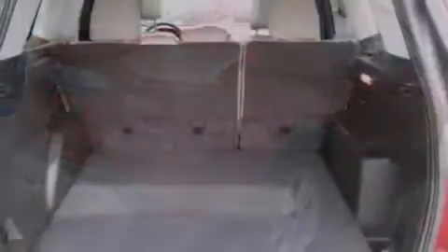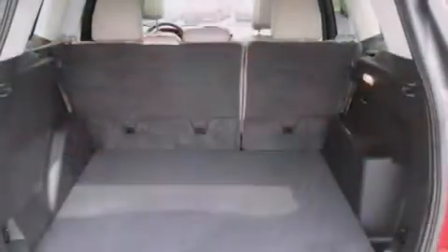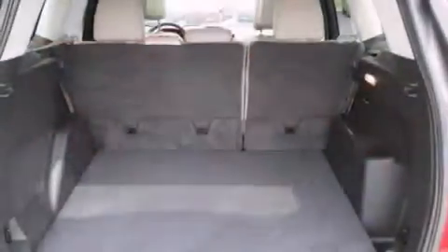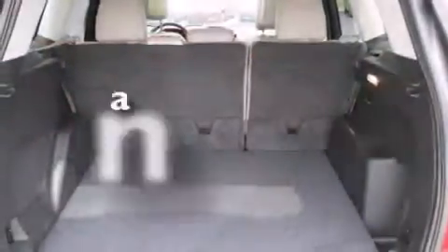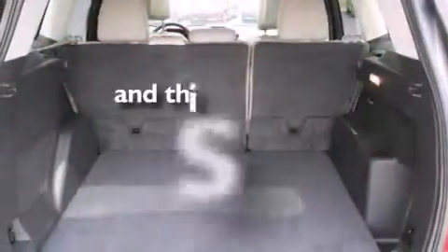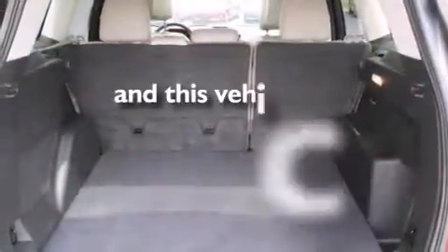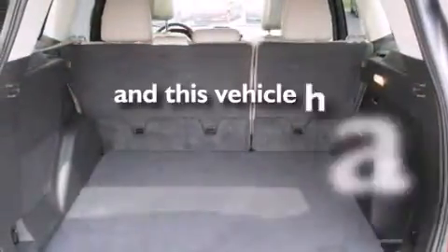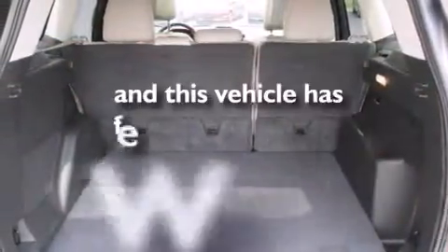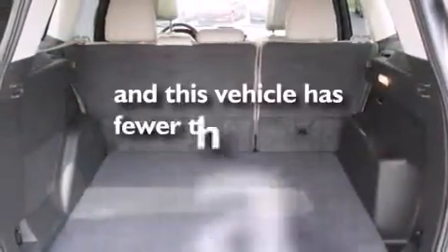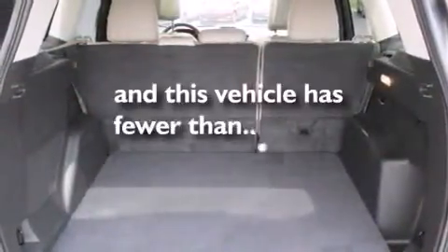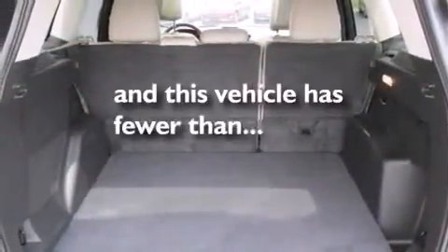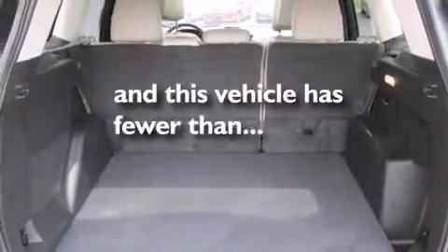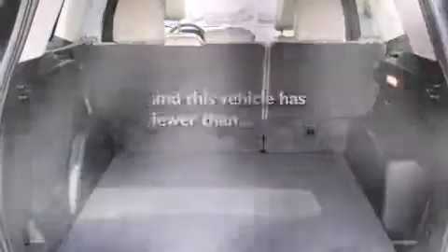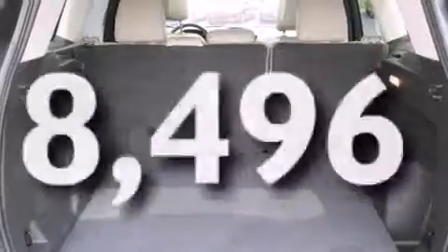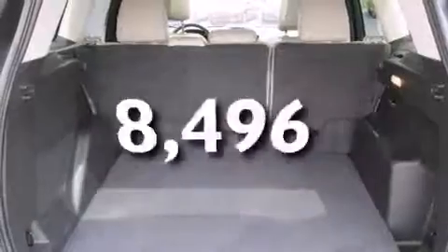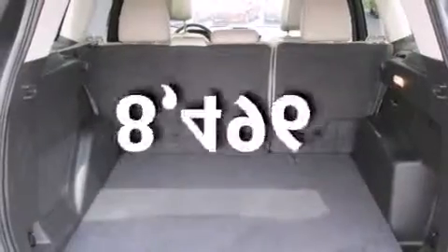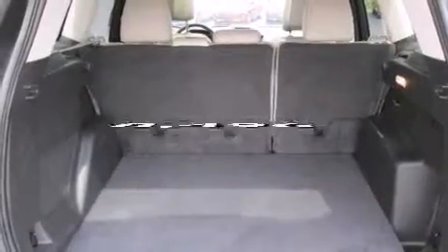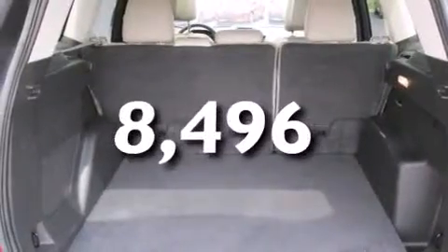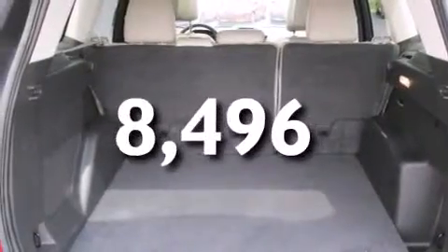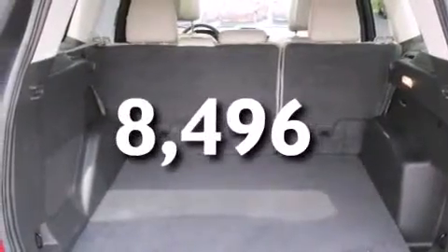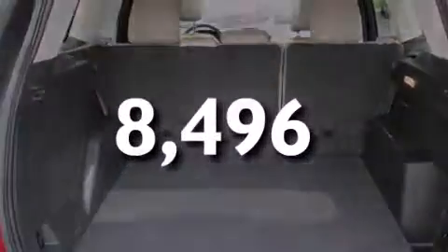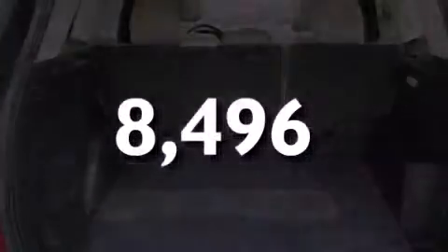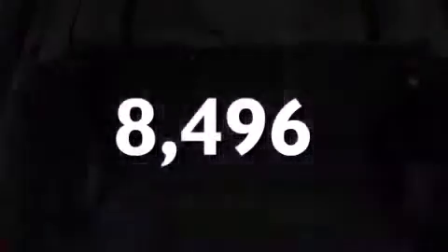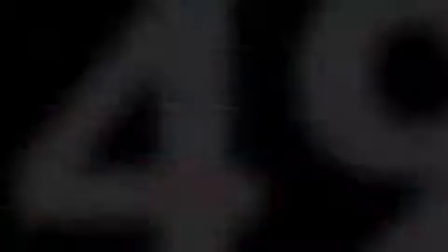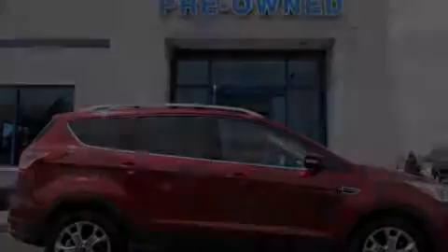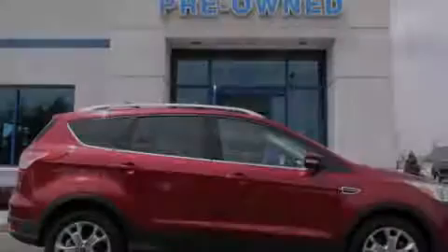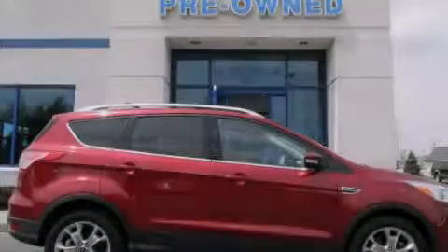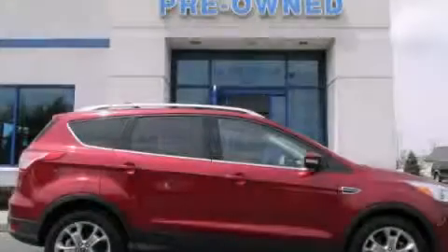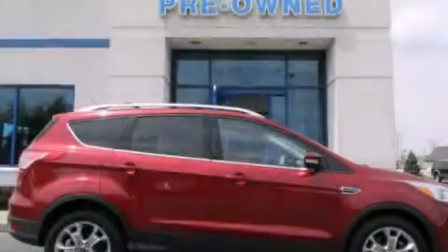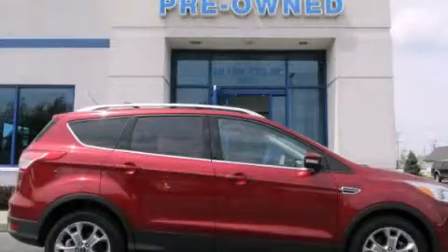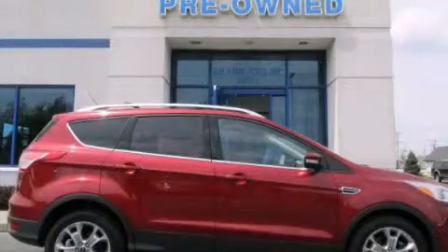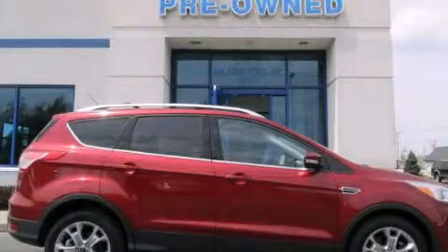This vehicle has less than 9,000 miles. Call or visit us right now and arrange your test drive today.